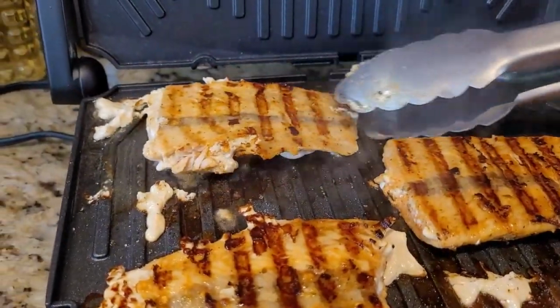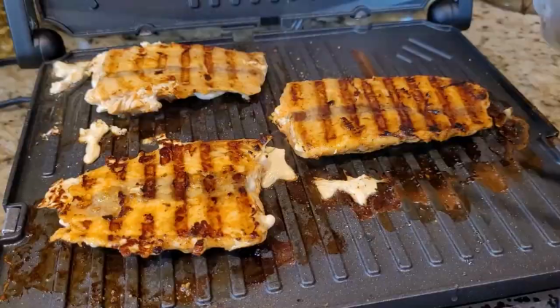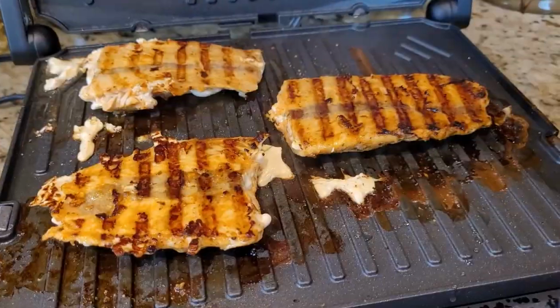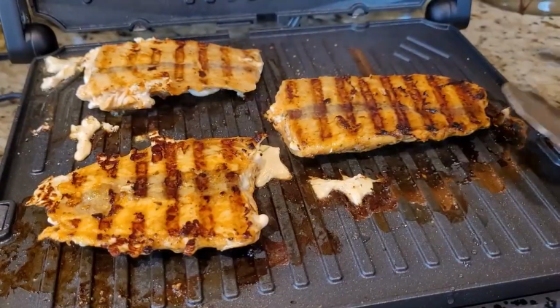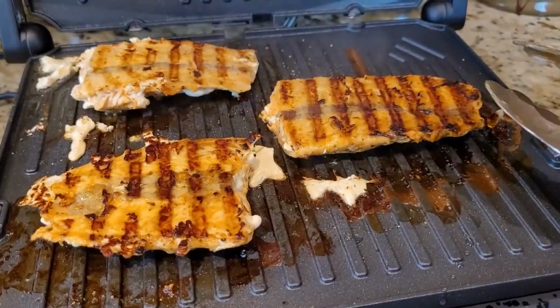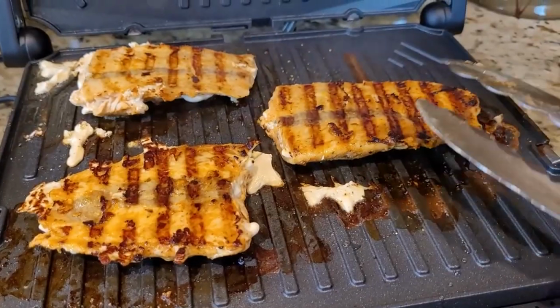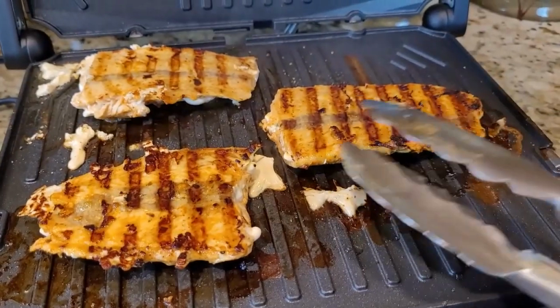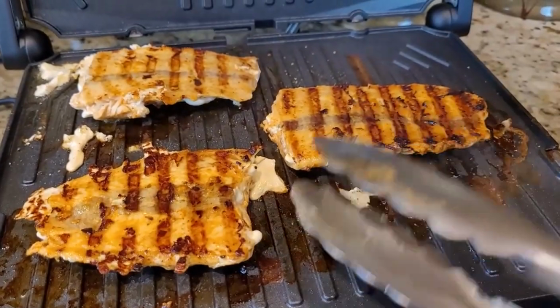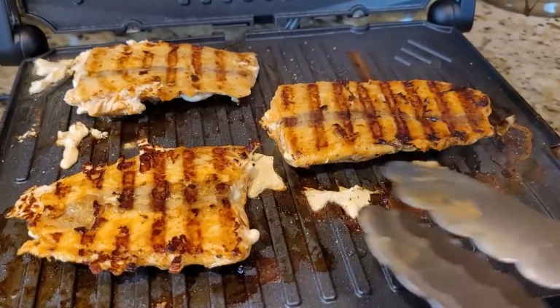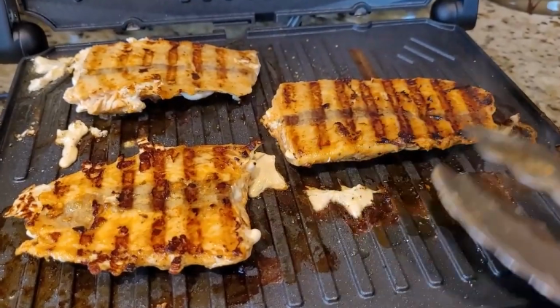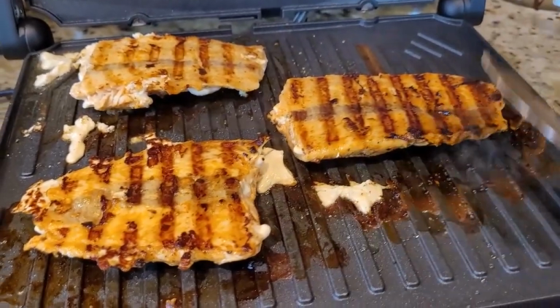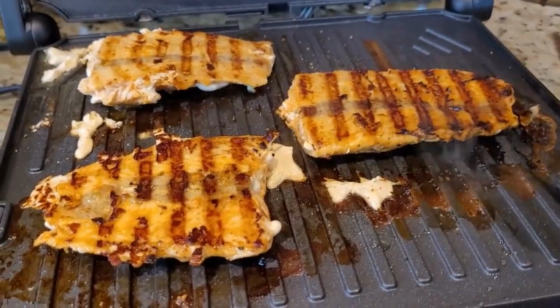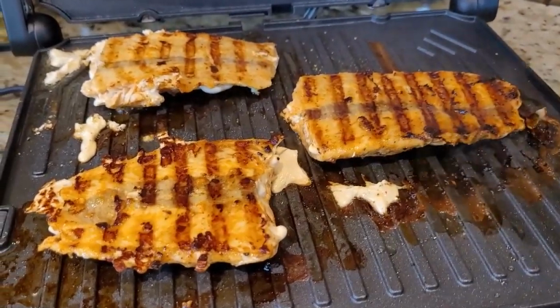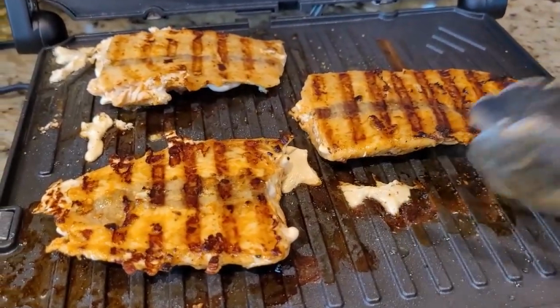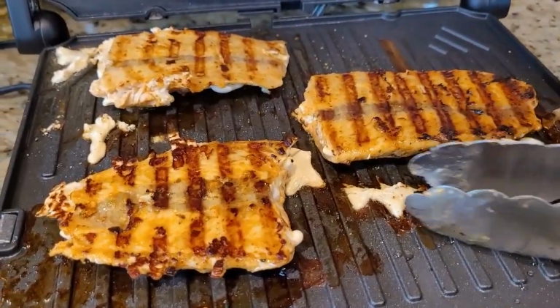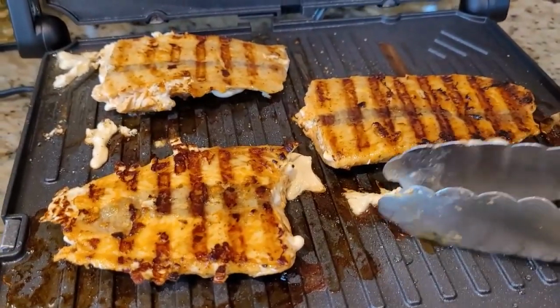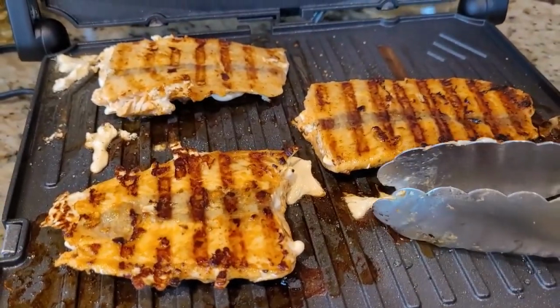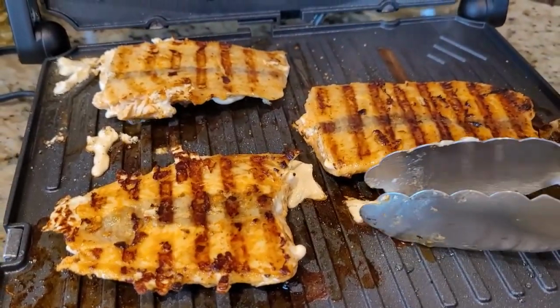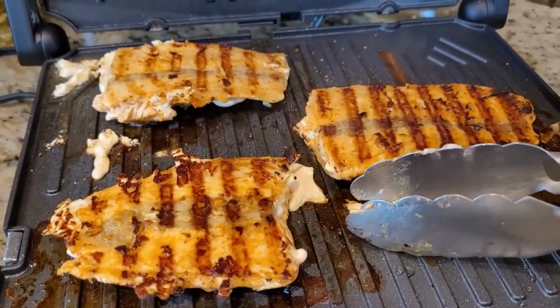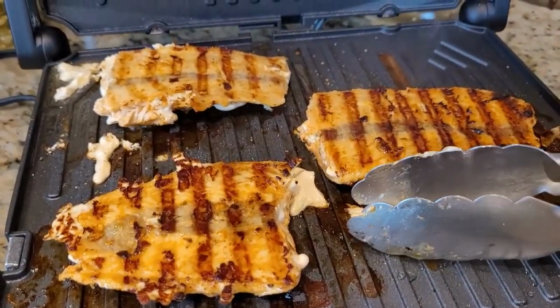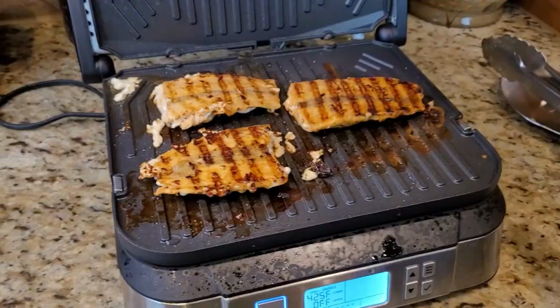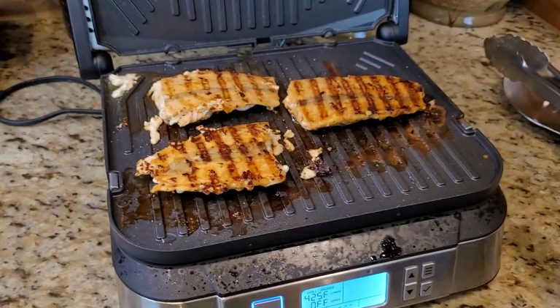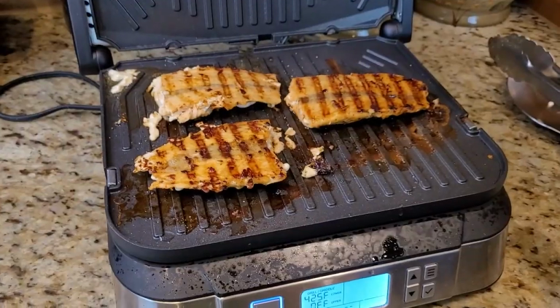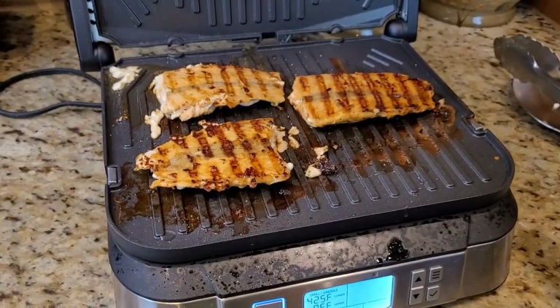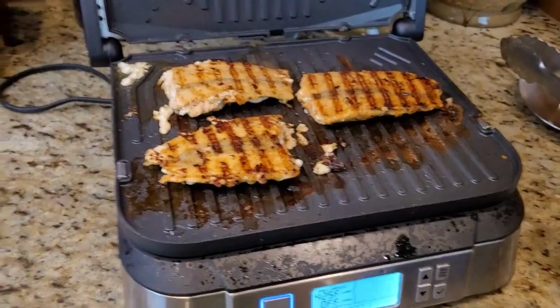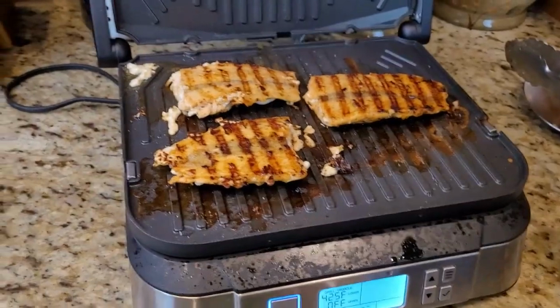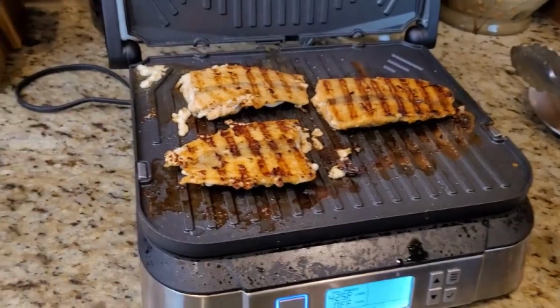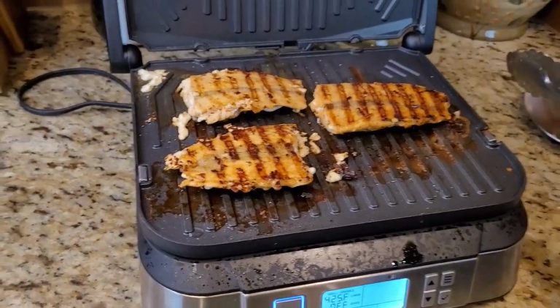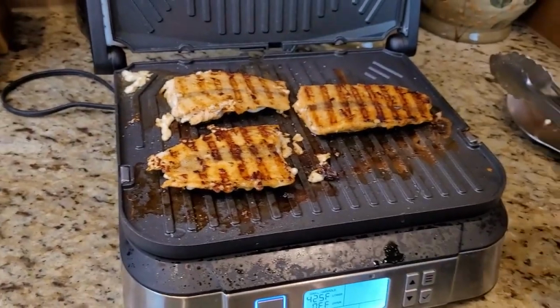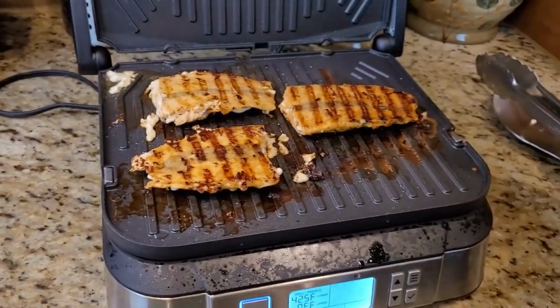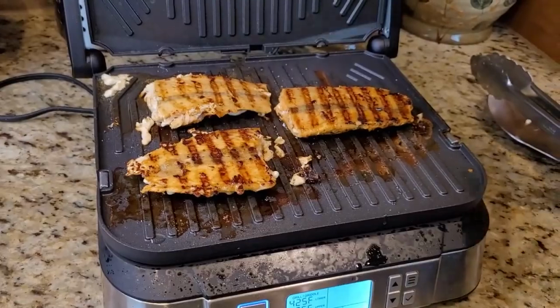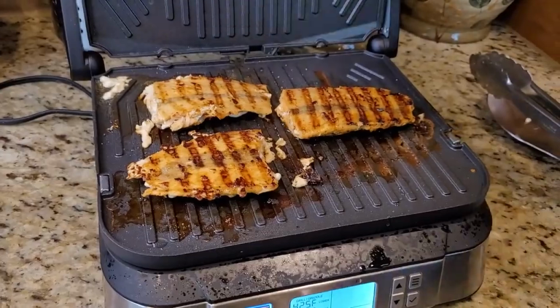Look how beautiful these grill marks look — they are so amazing! So now I am going to add oil on the top.